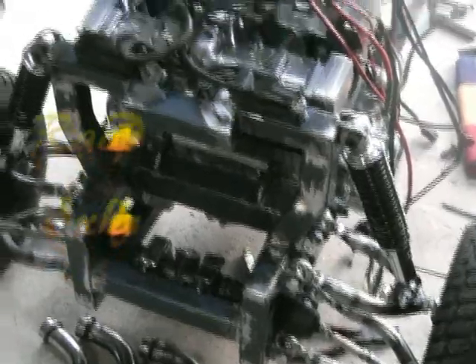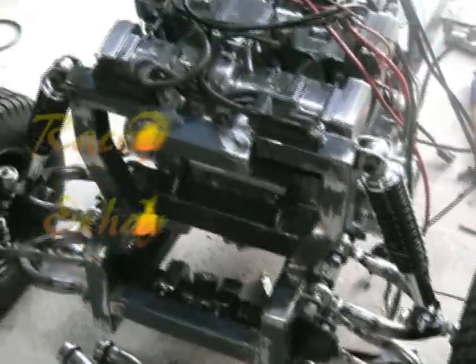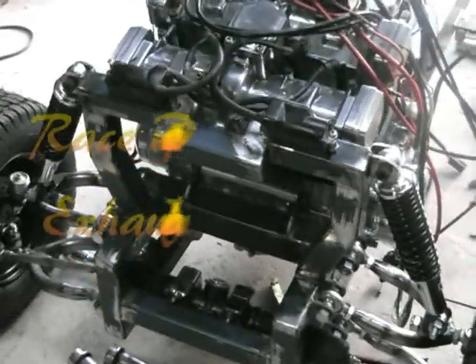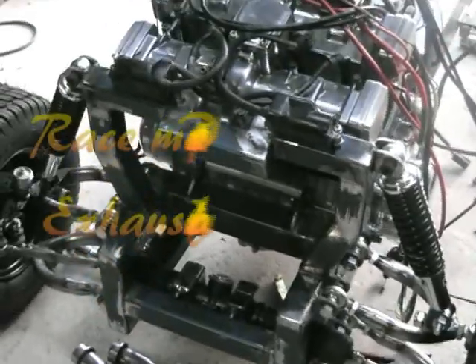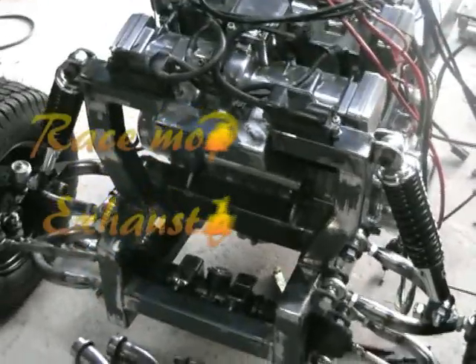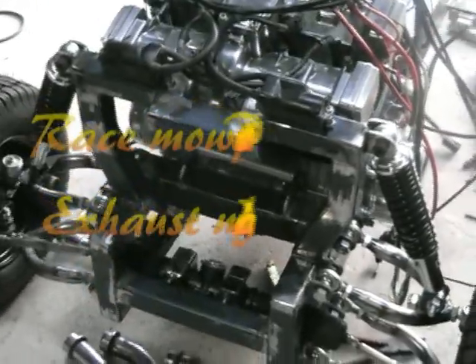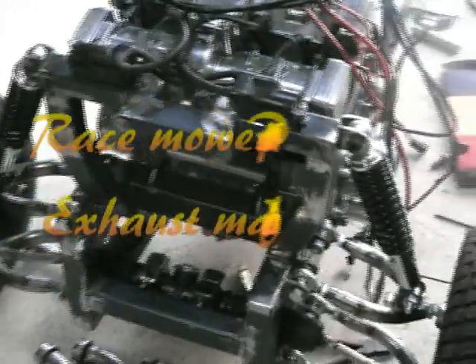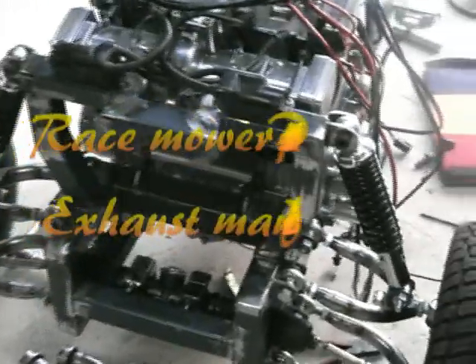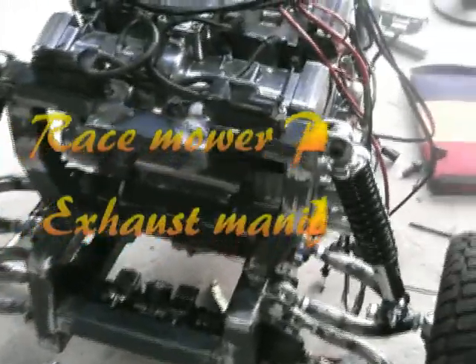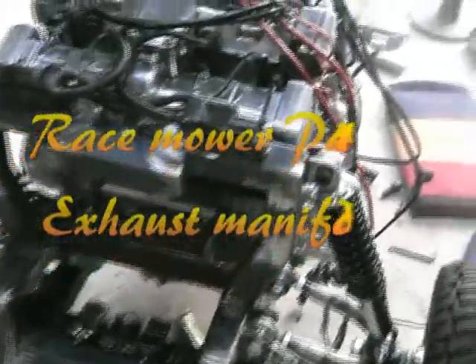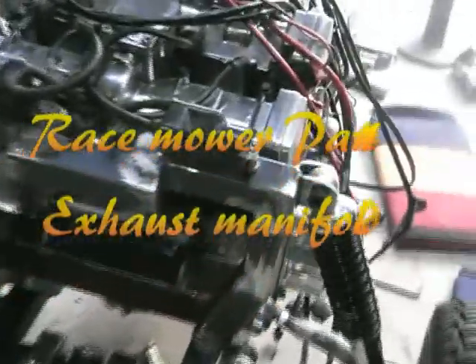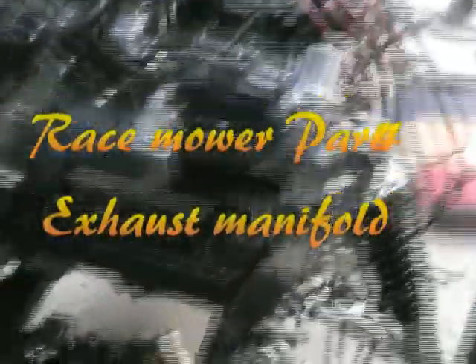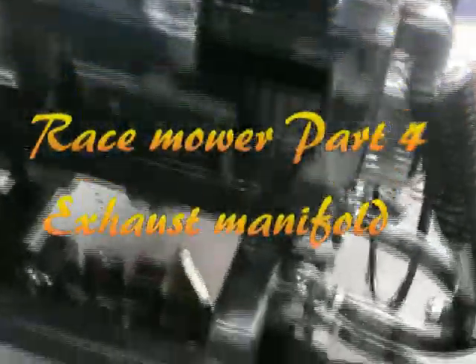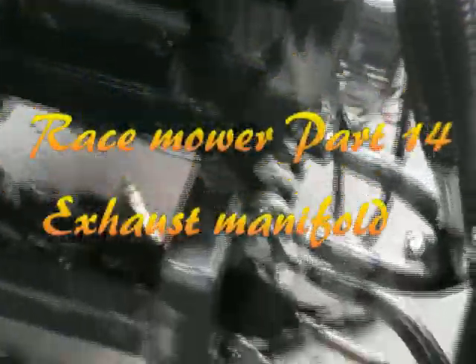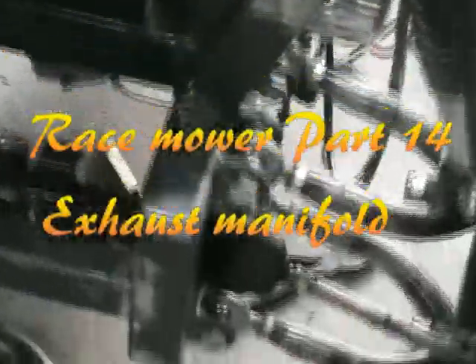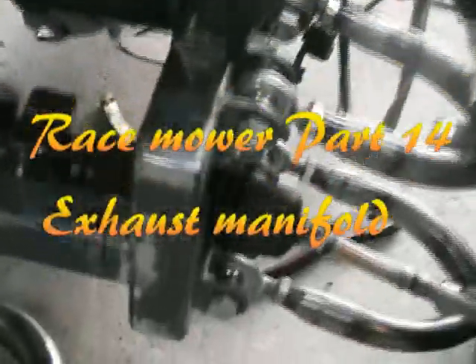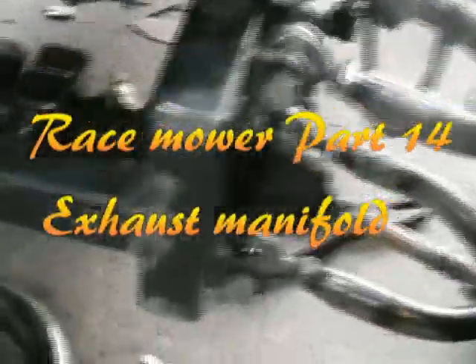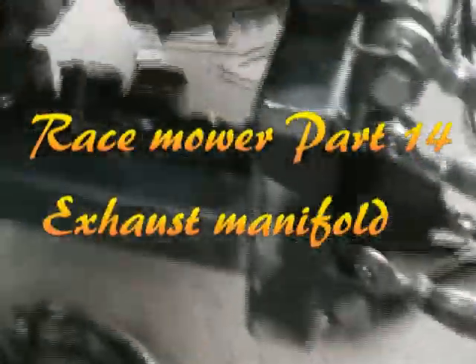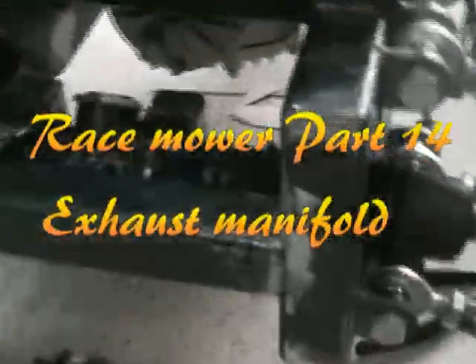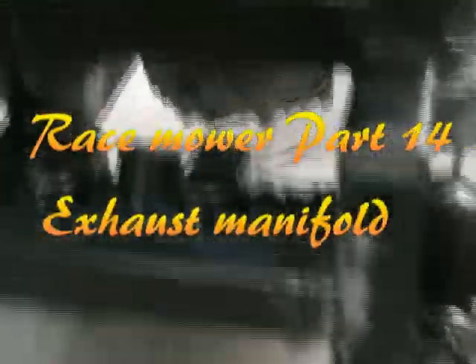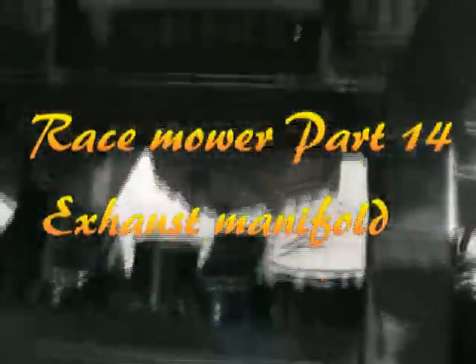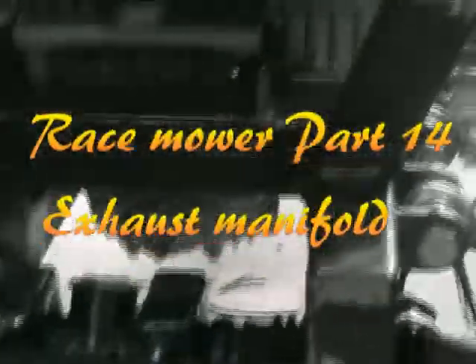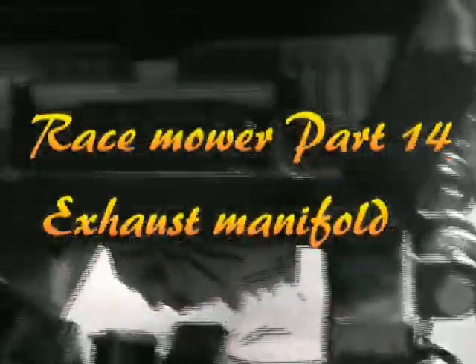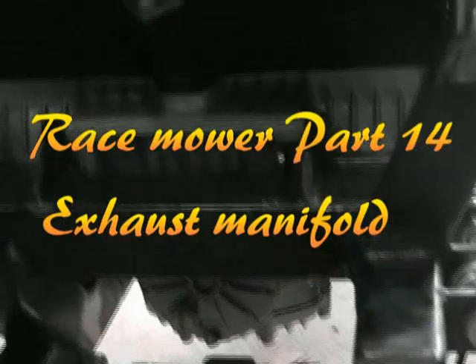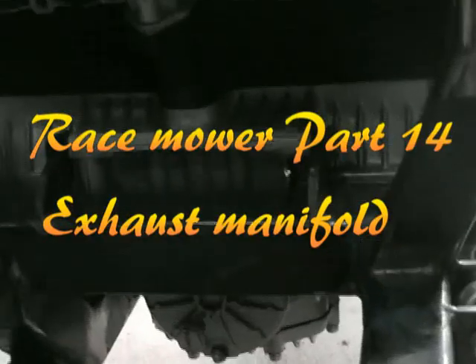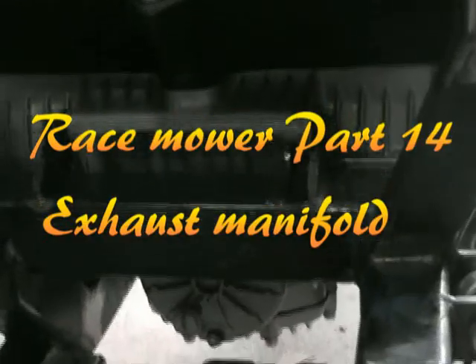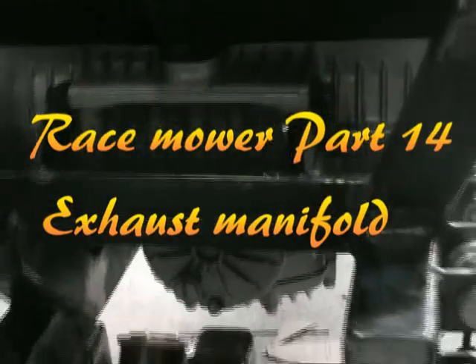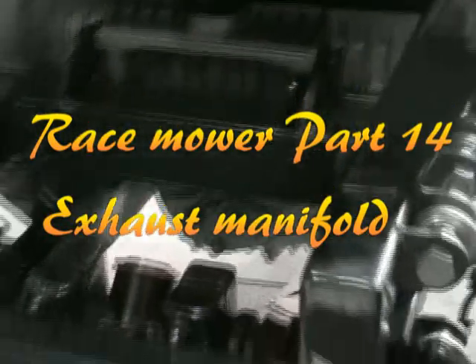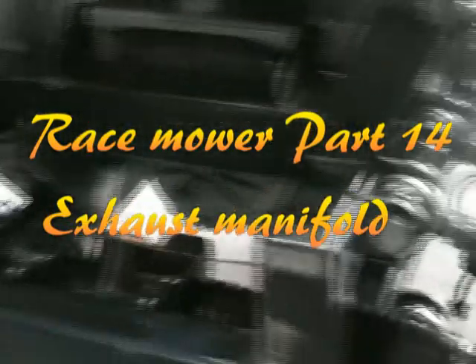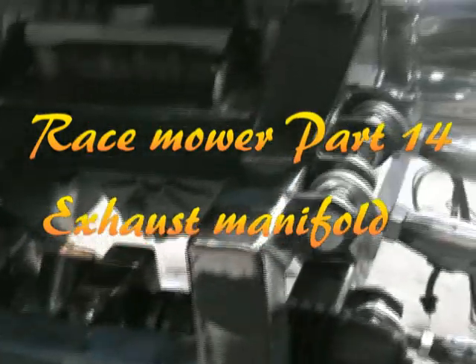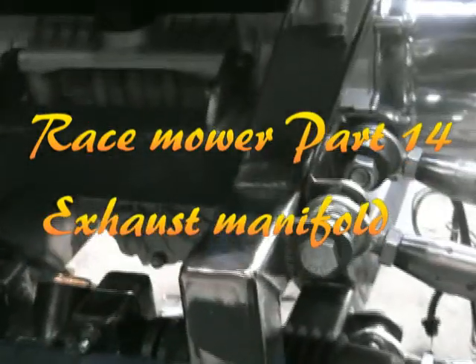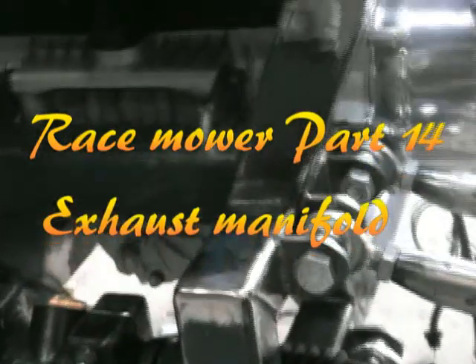Welcome back. I've got the suspension done now and I'm finally getting on to building the exhaust manifold.